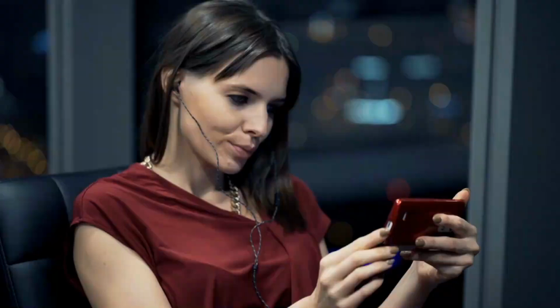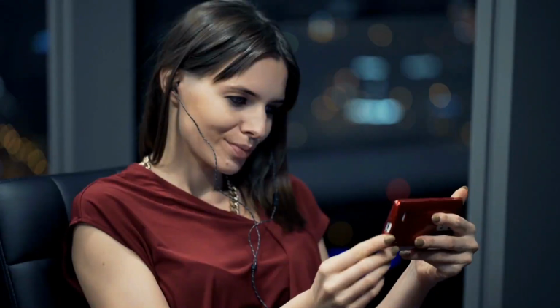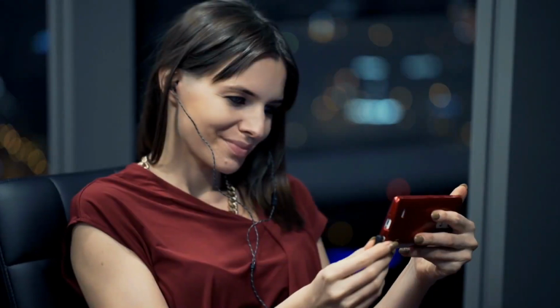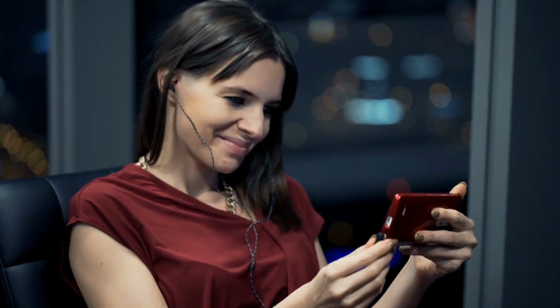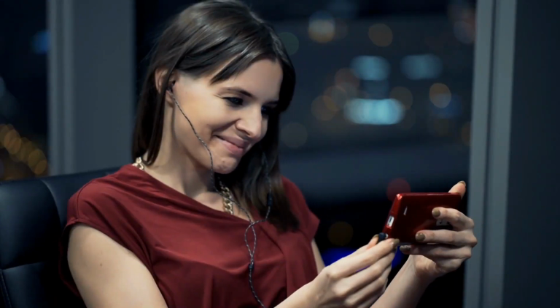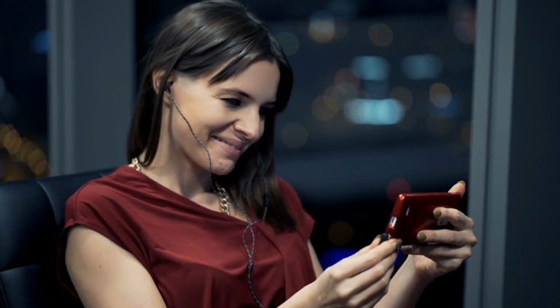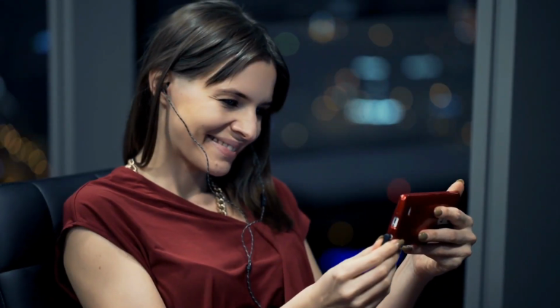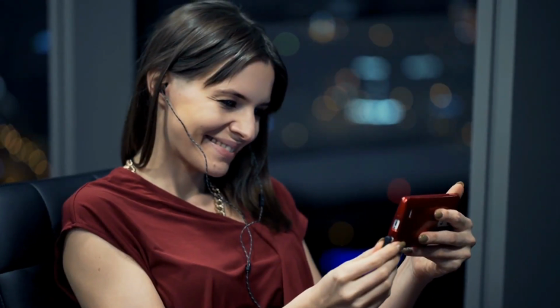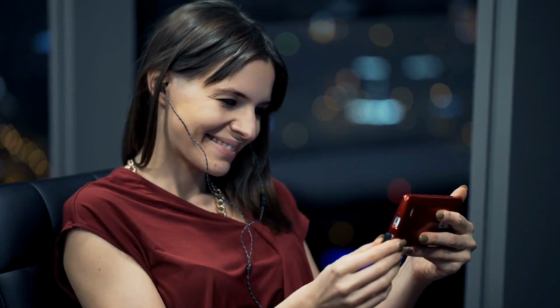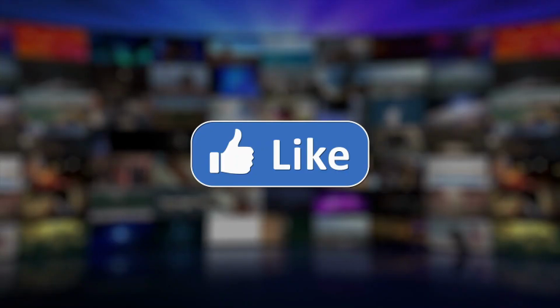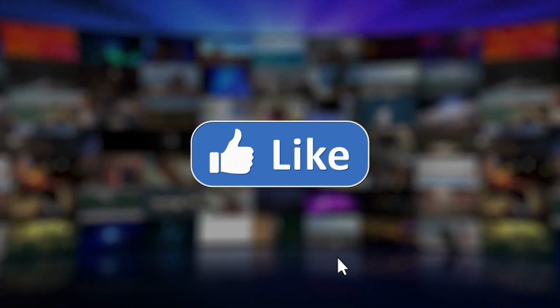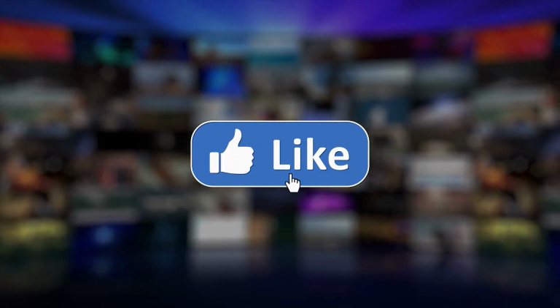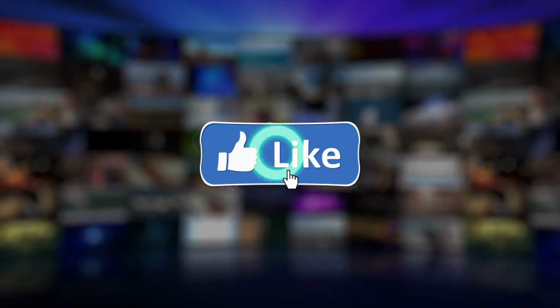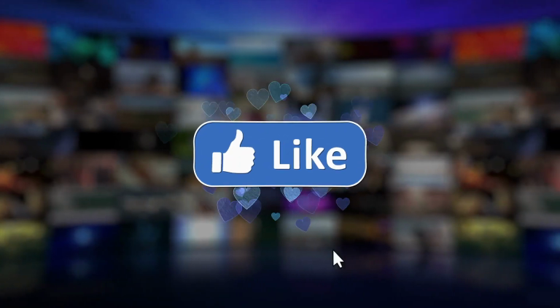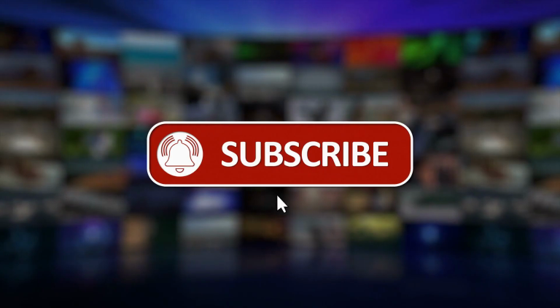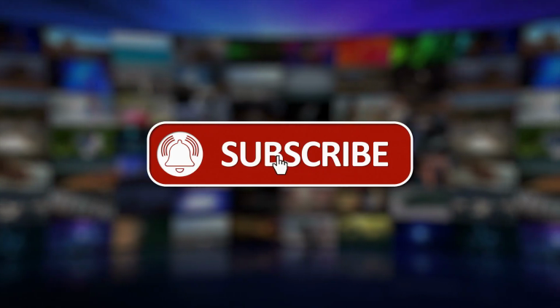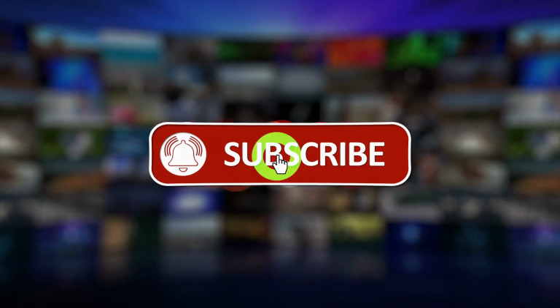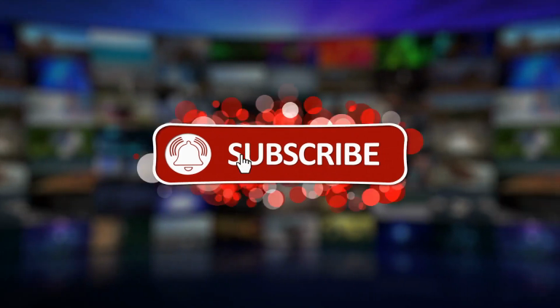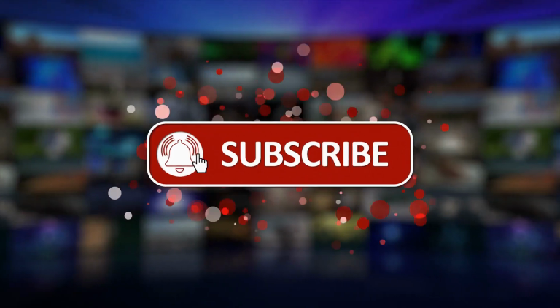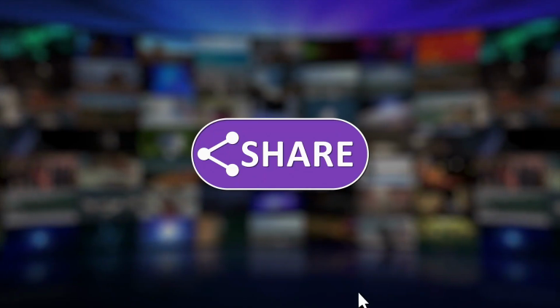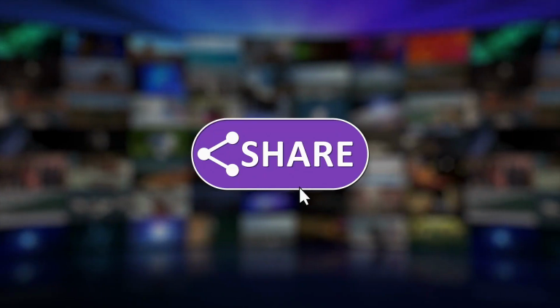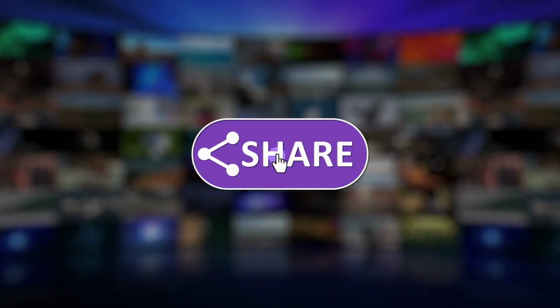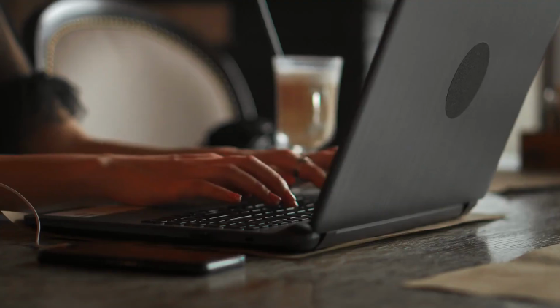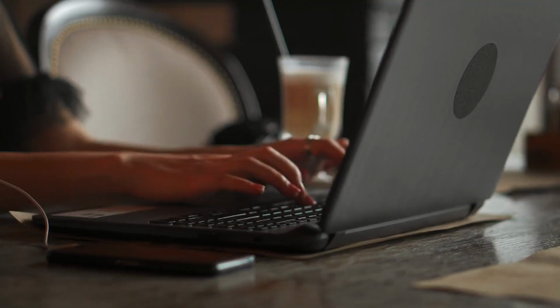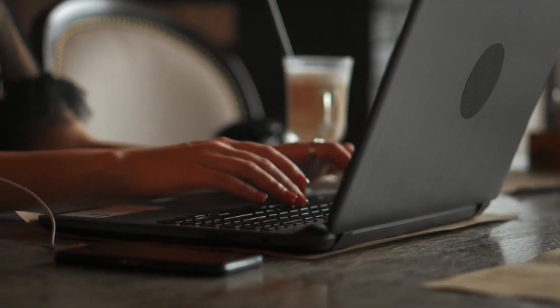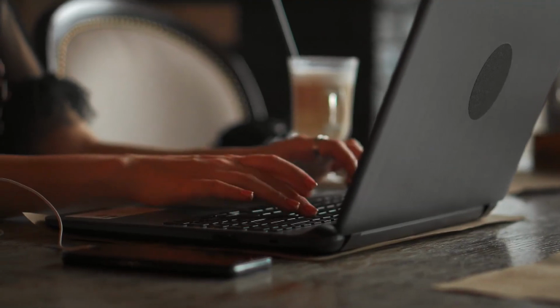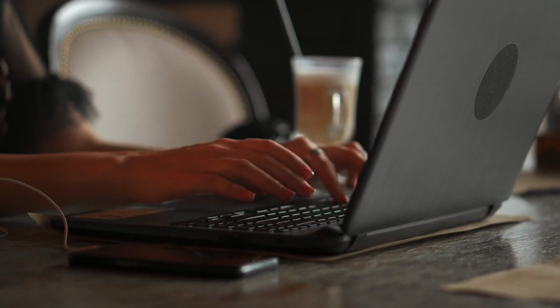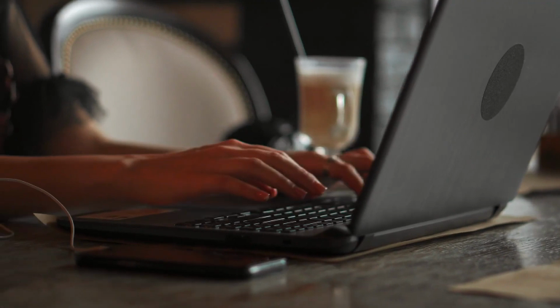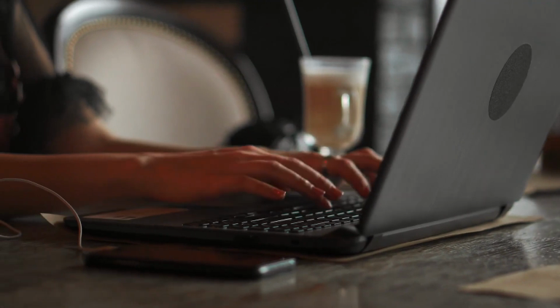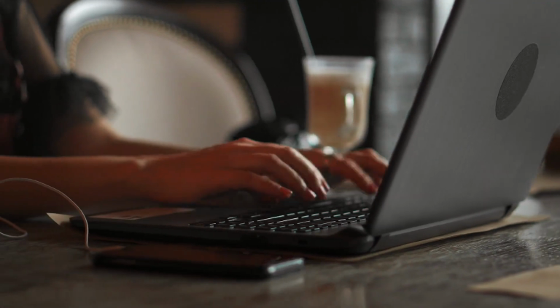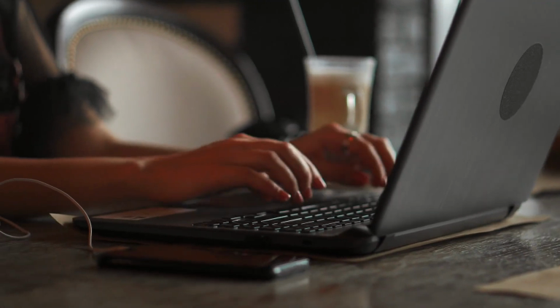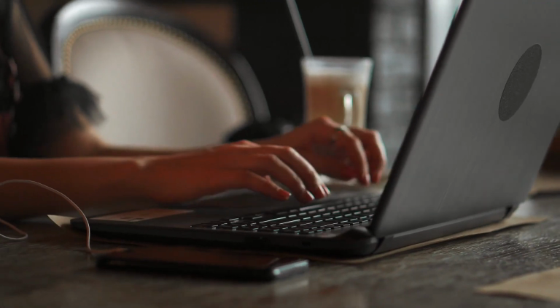That's all for this video. Please like, subscribe, share, and comment if you enjoyed it.